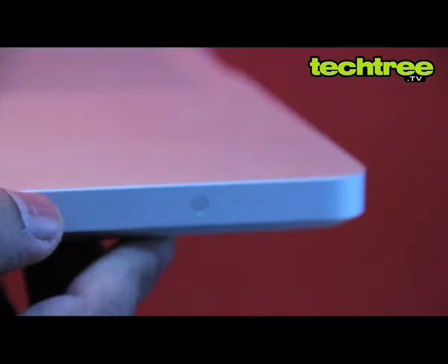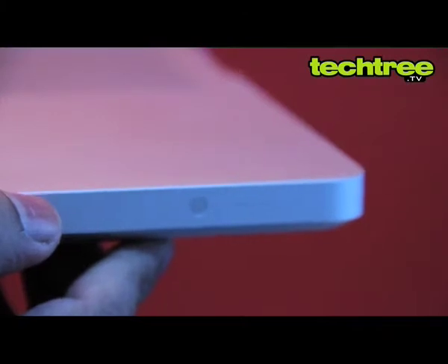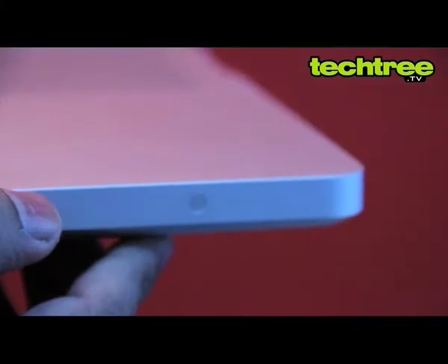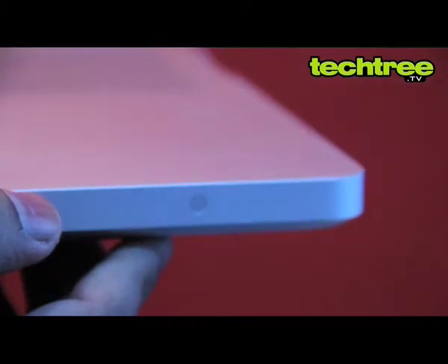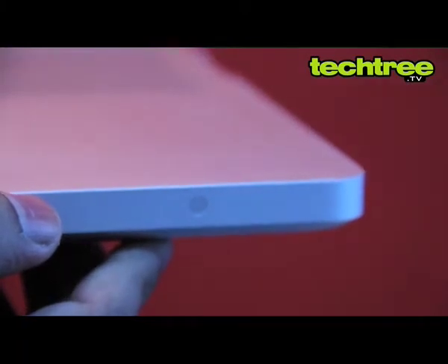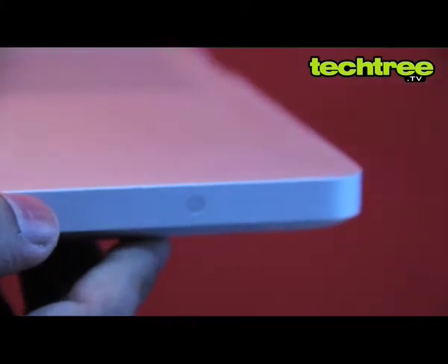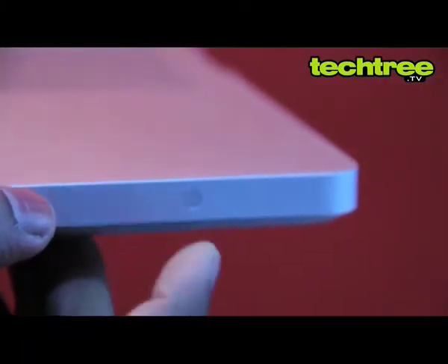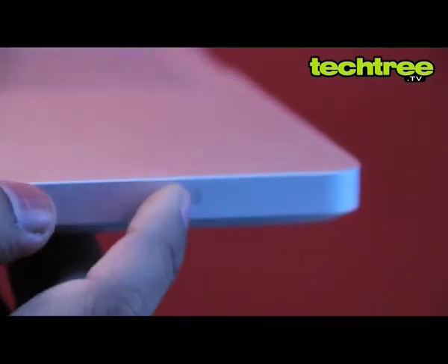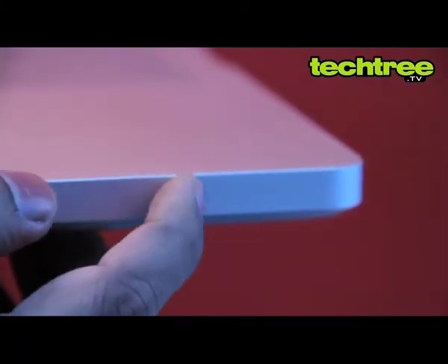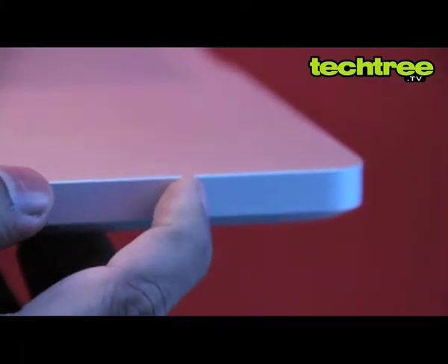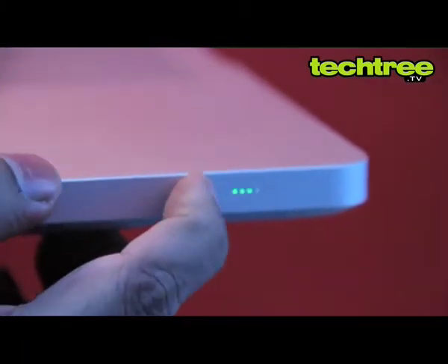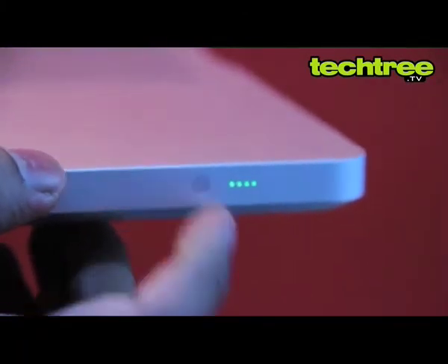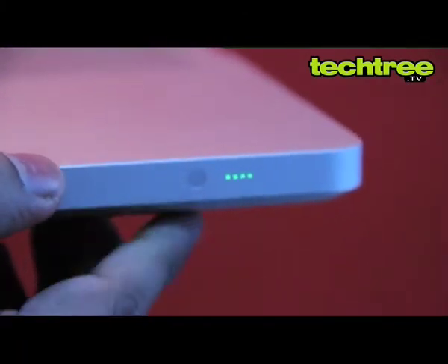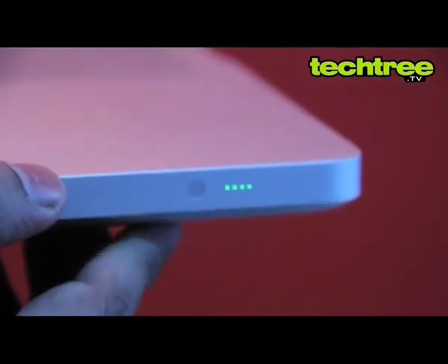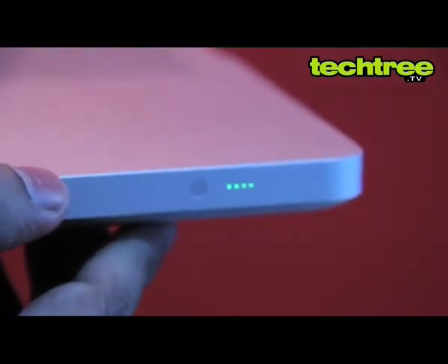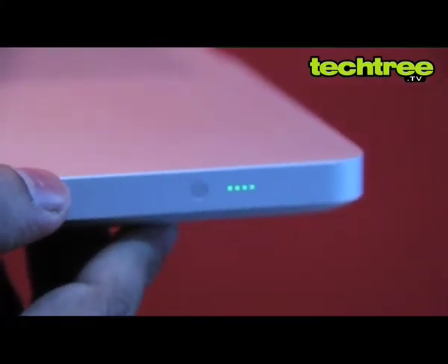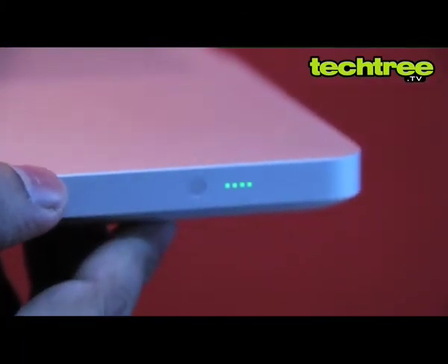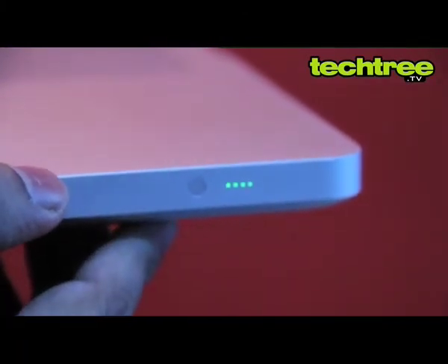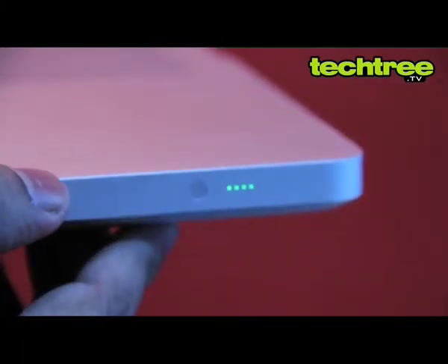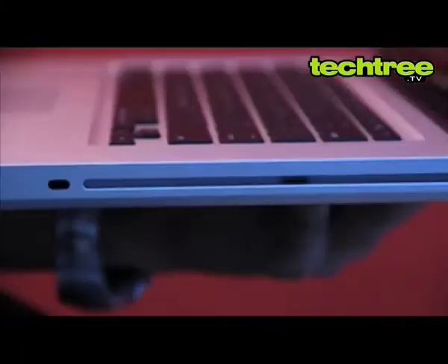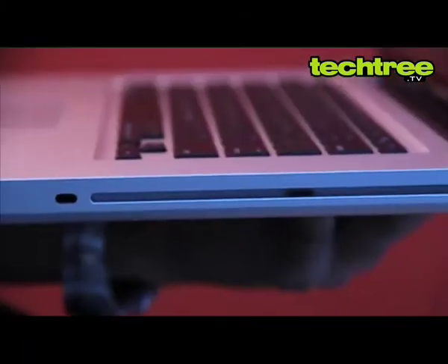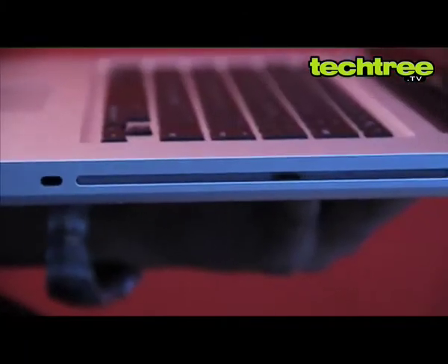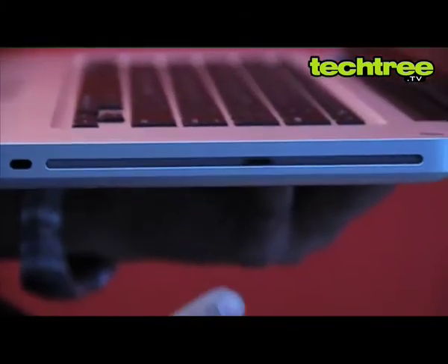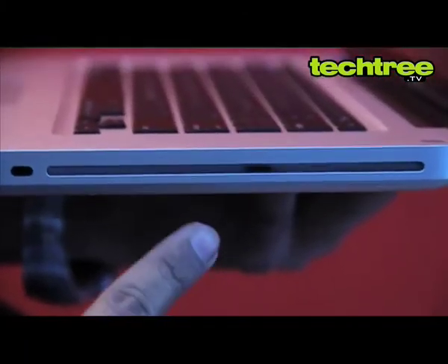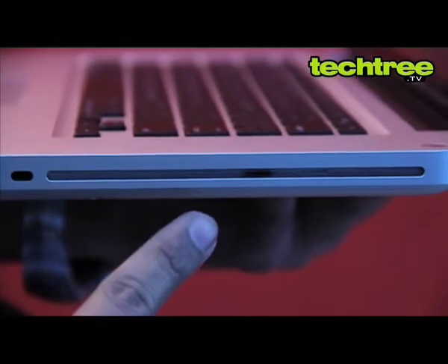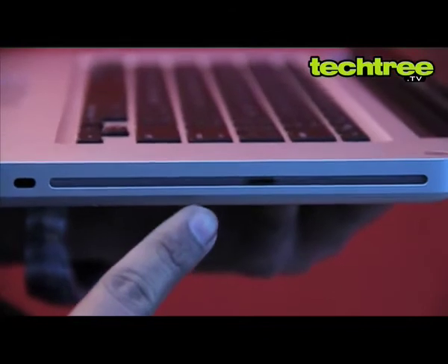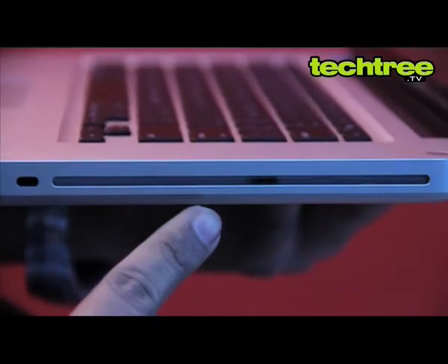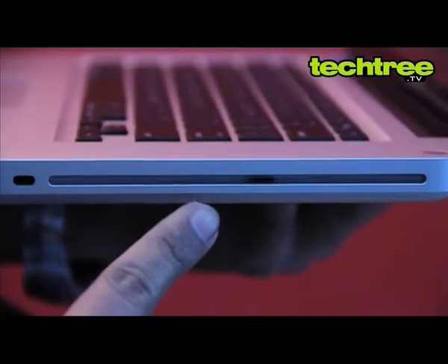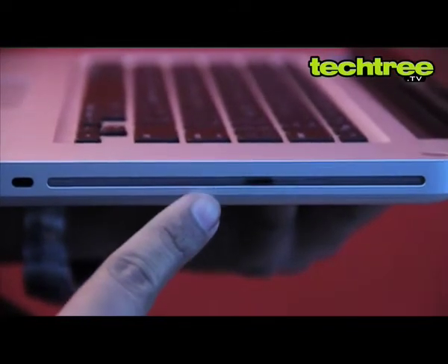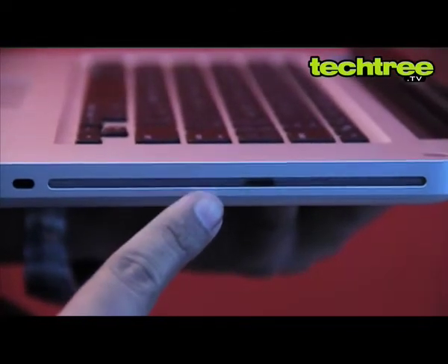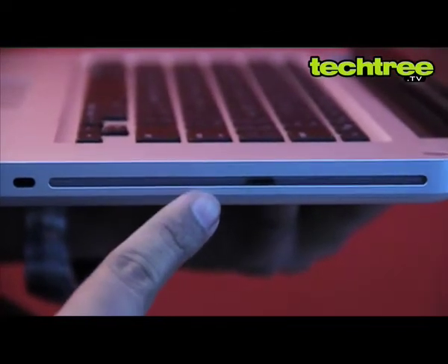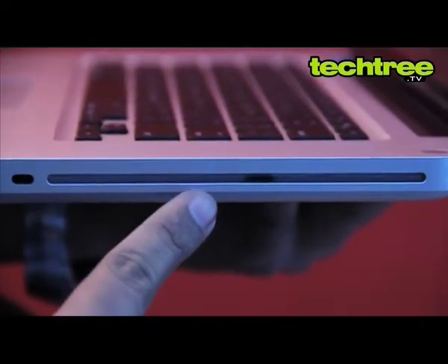A battery indicator gives you an estimate of the battery power left at the press of a button. A slot-type DVD writer is situated on the right.